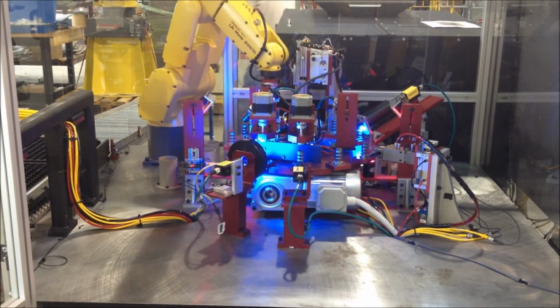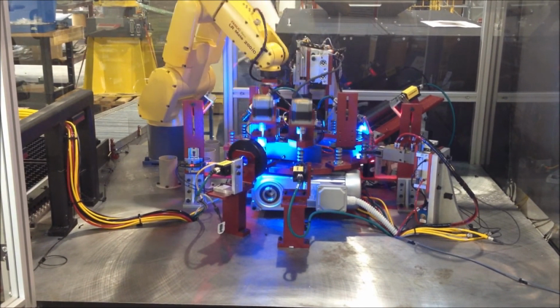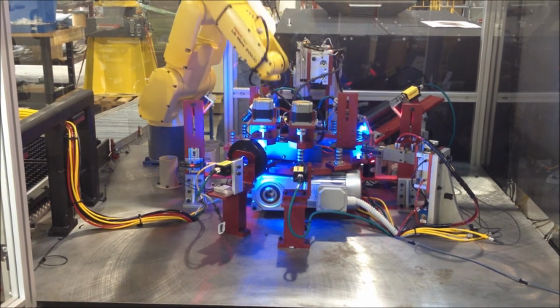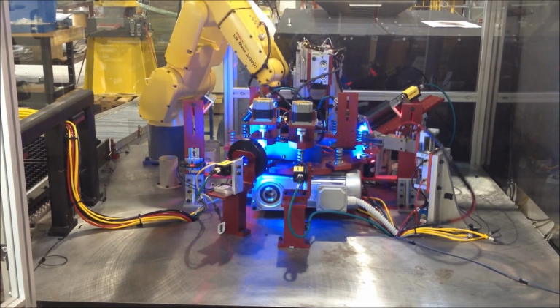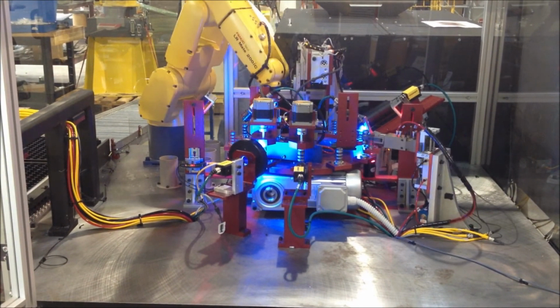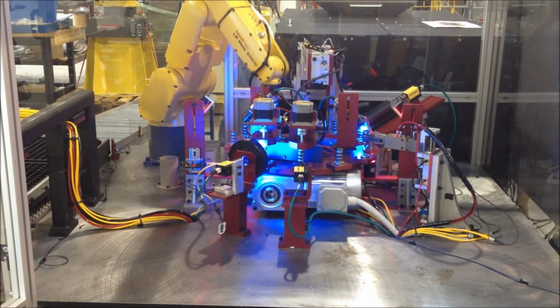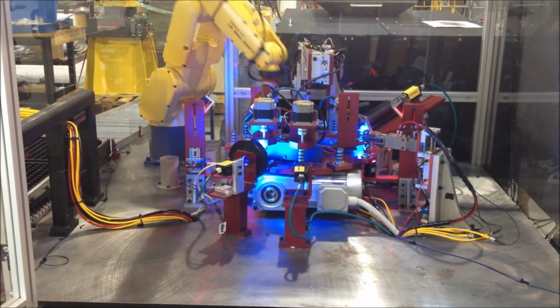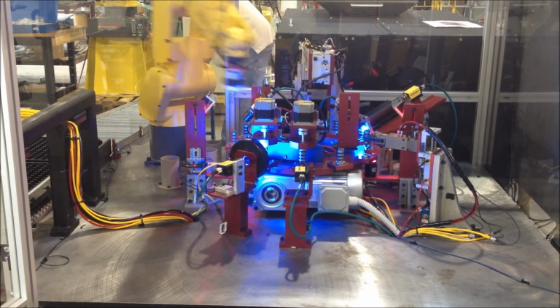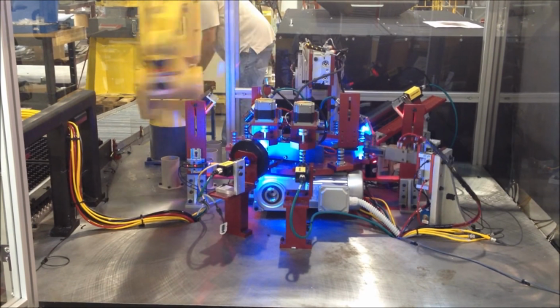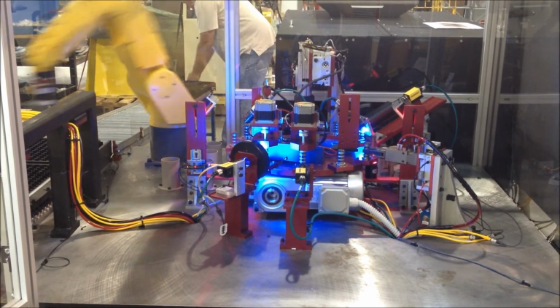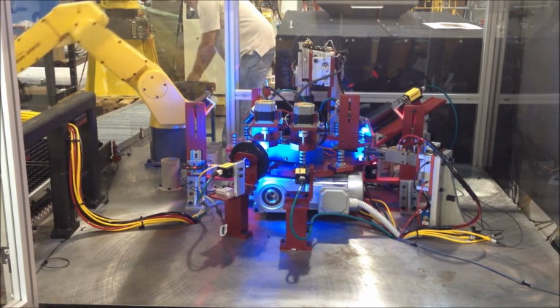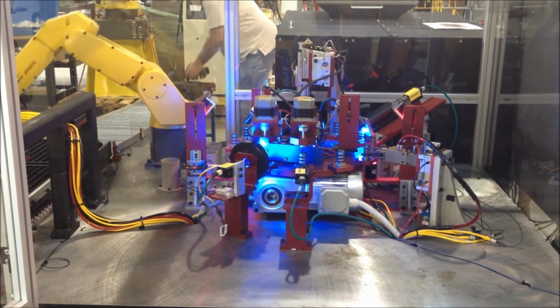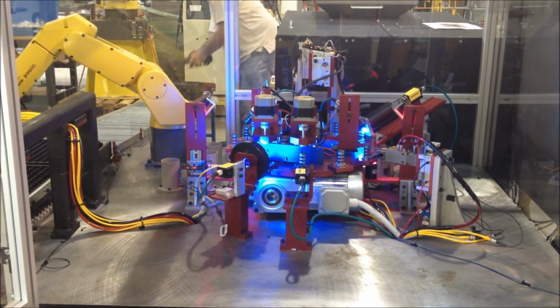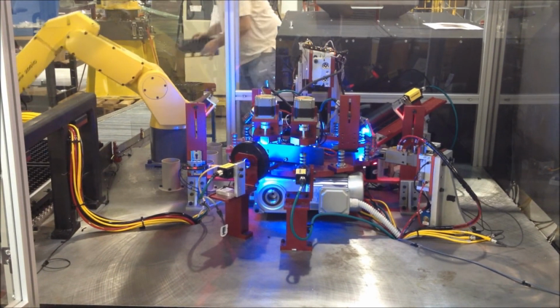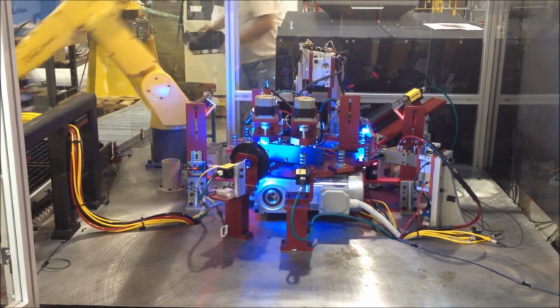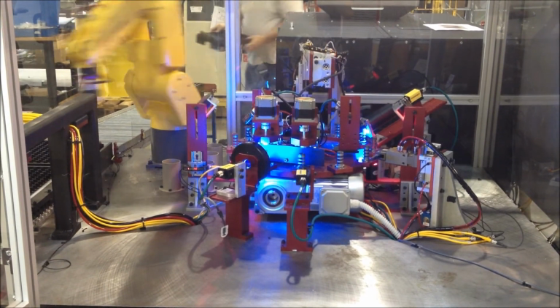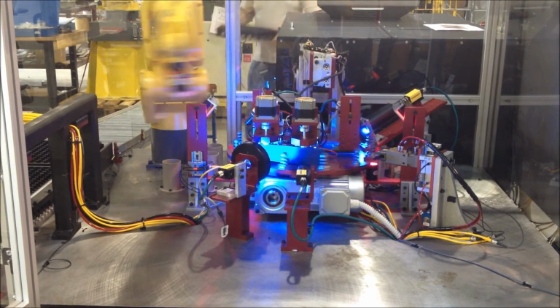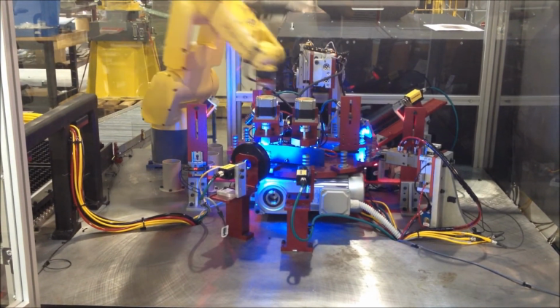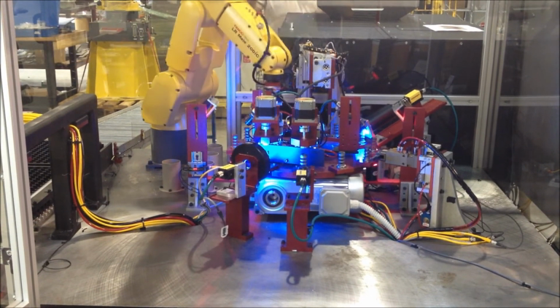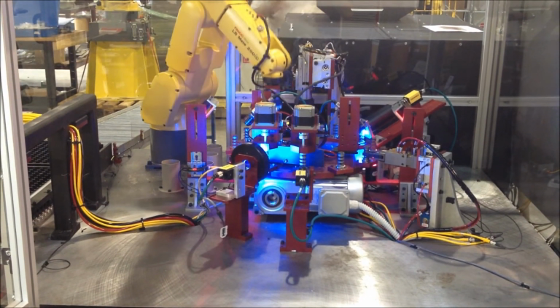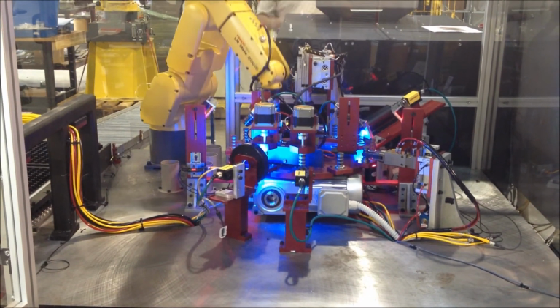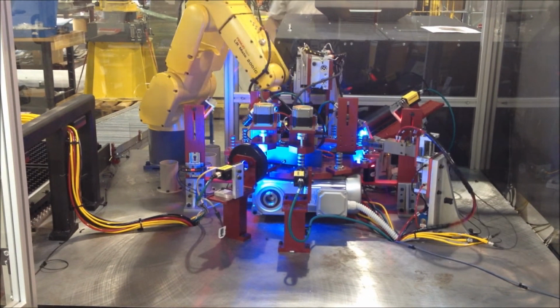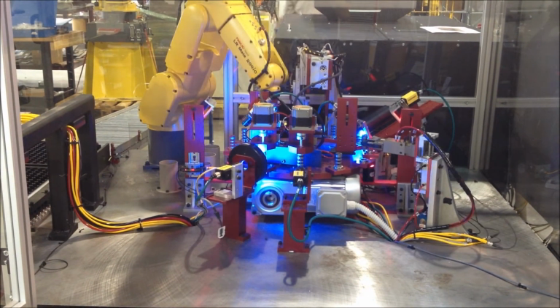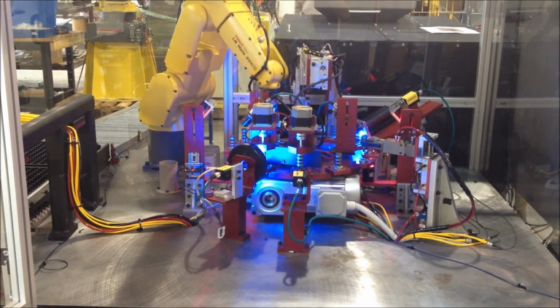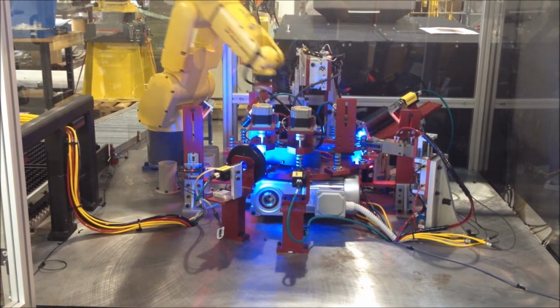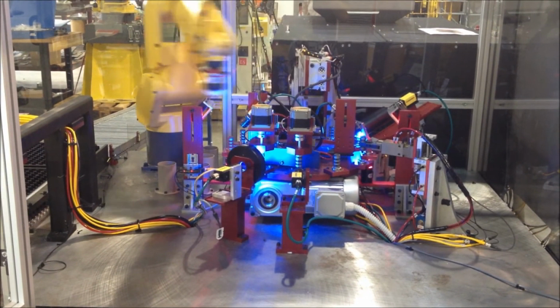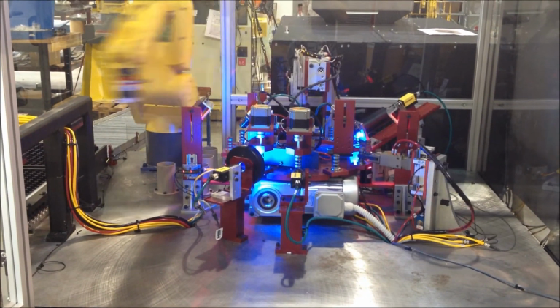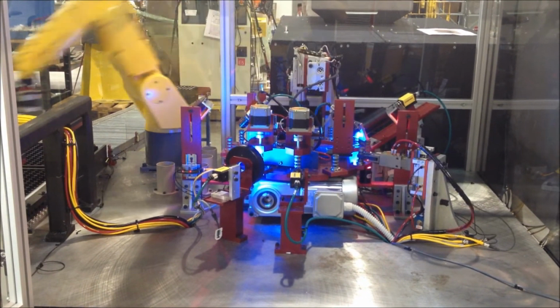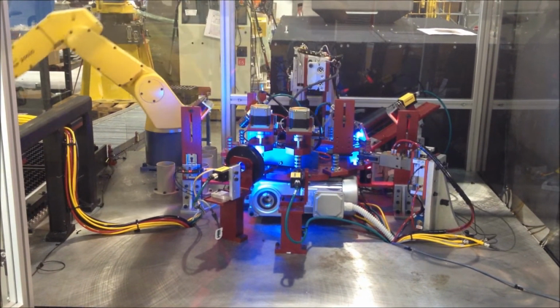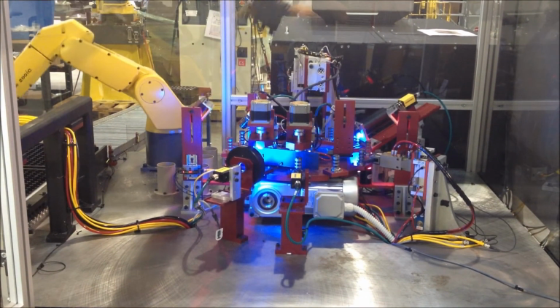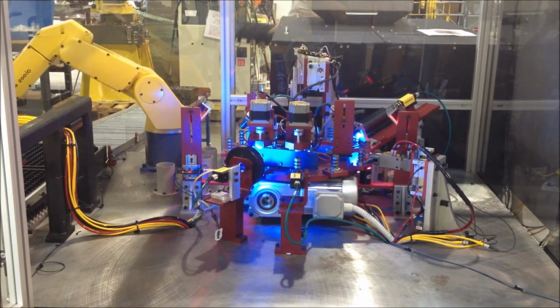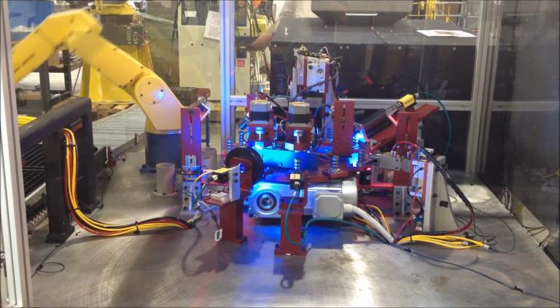Once trays are full, a new tray is loaded, pushing the completed tray down a roller conveyor.